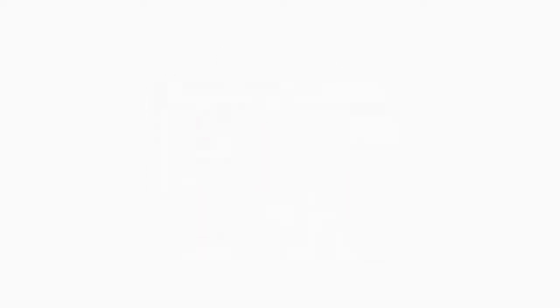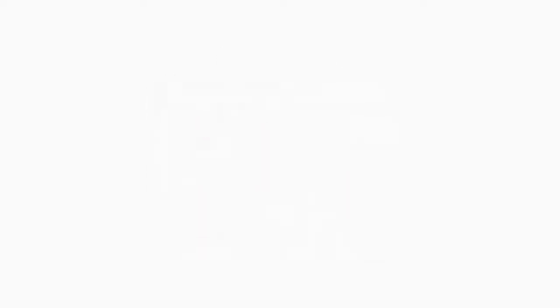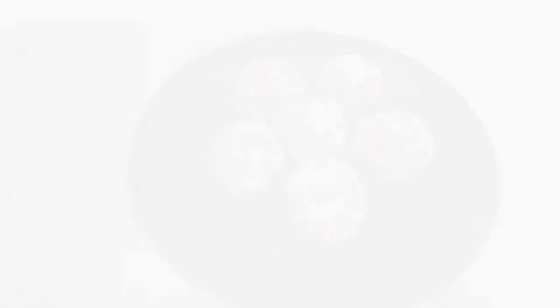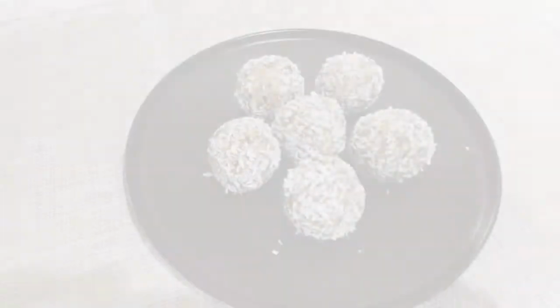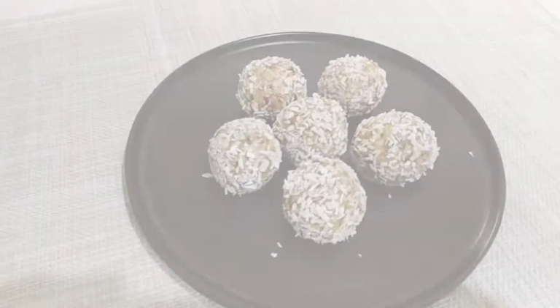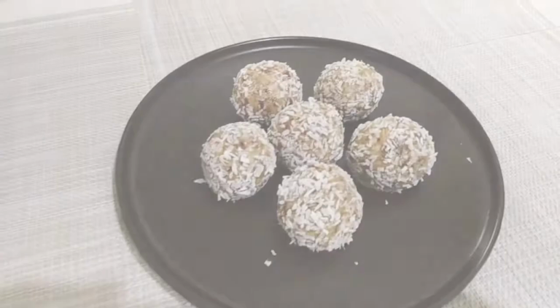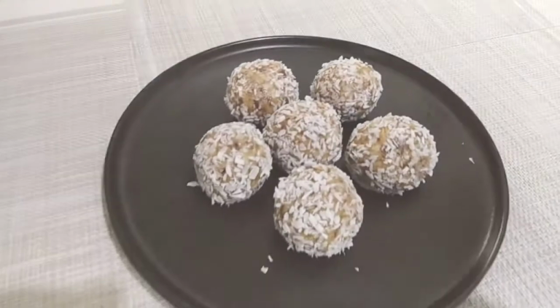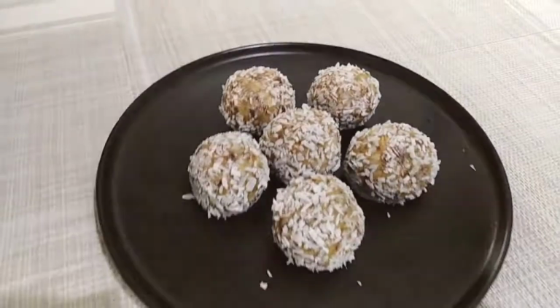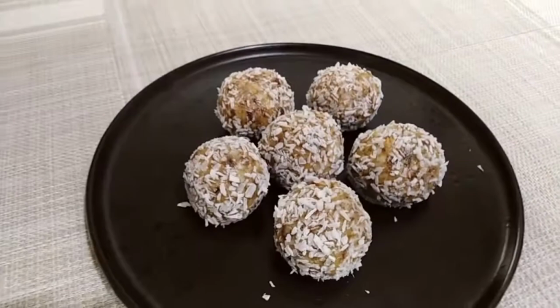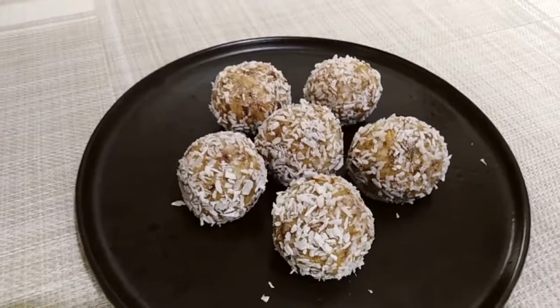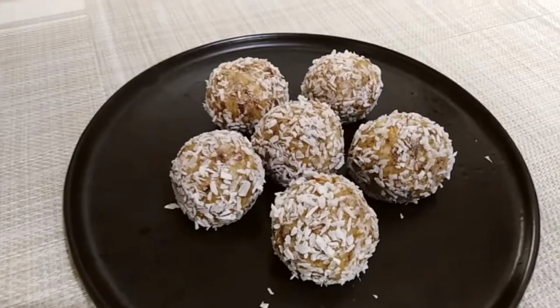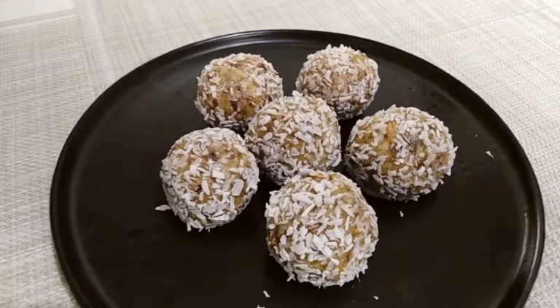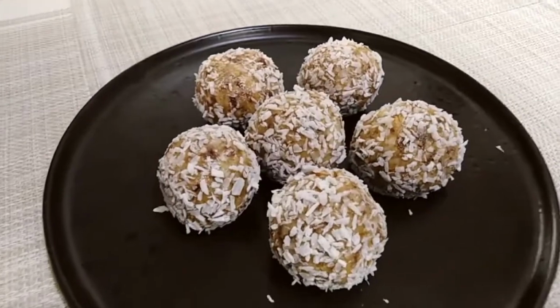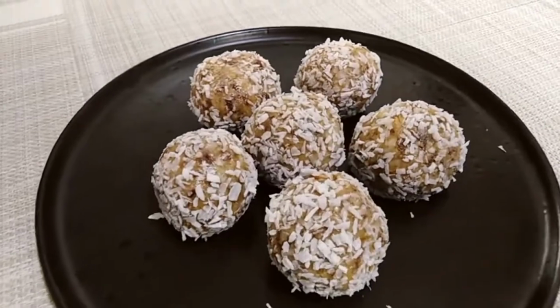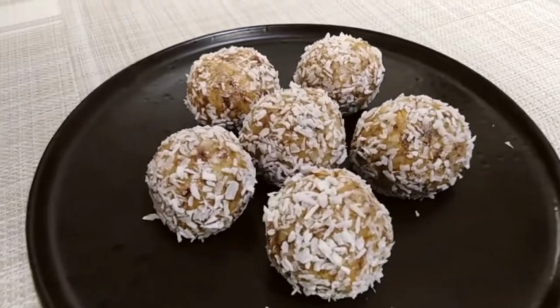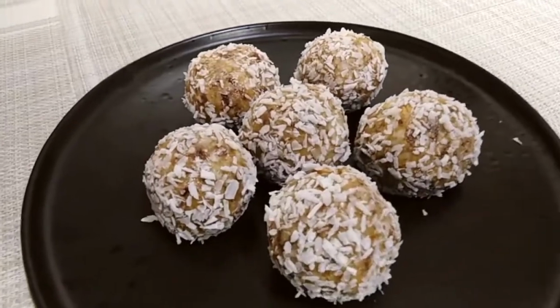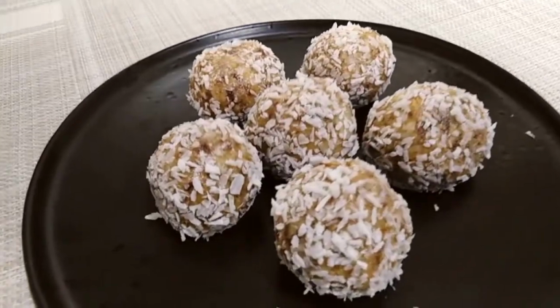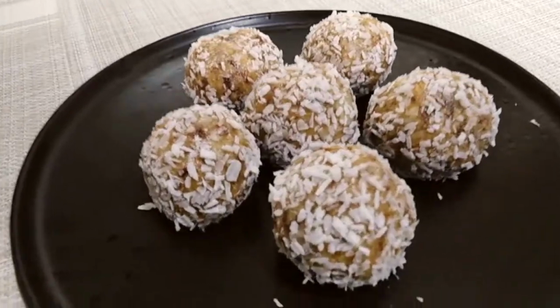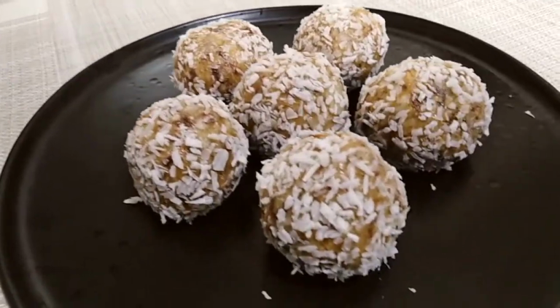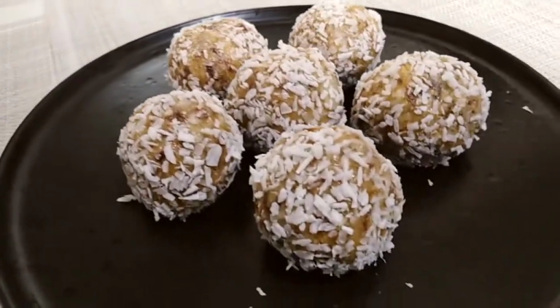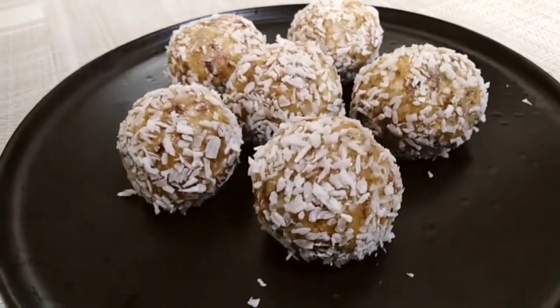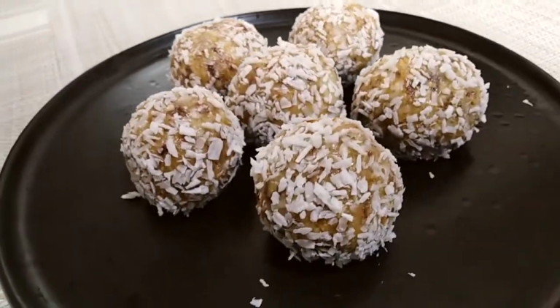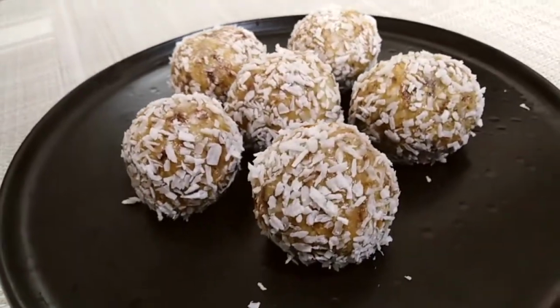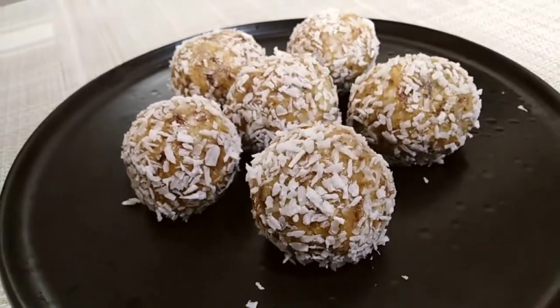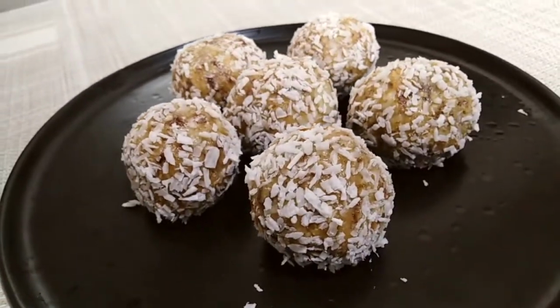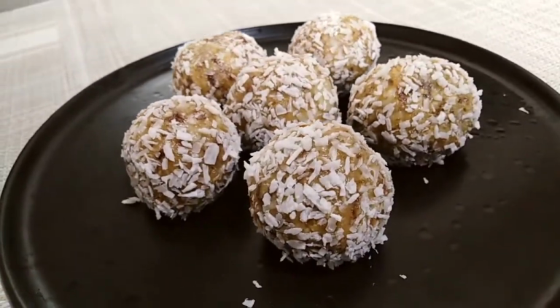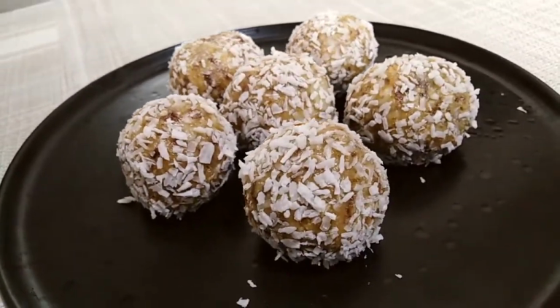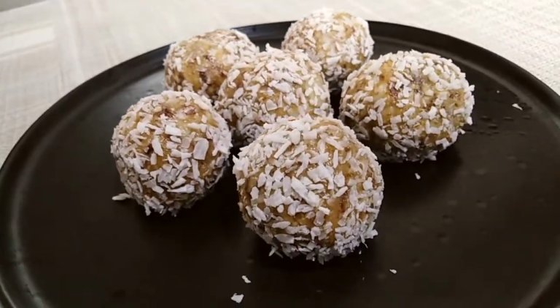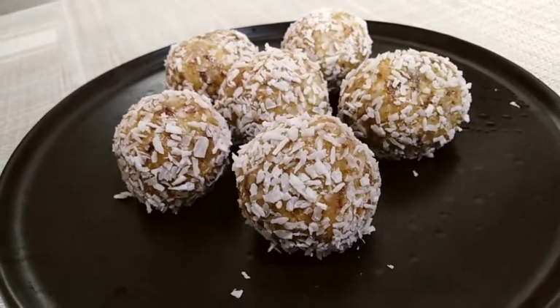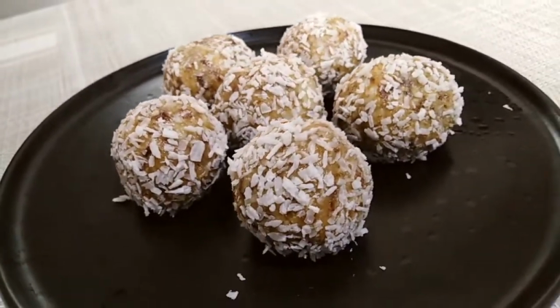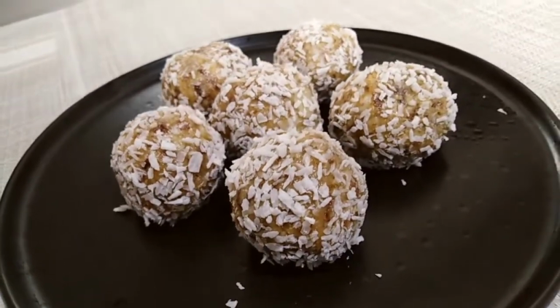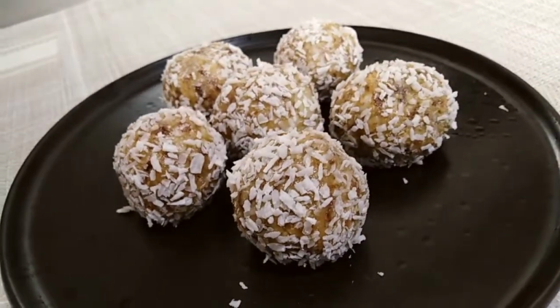Hello, everyone. I will start with a dish bowl.